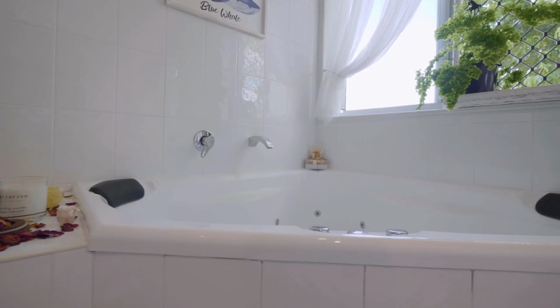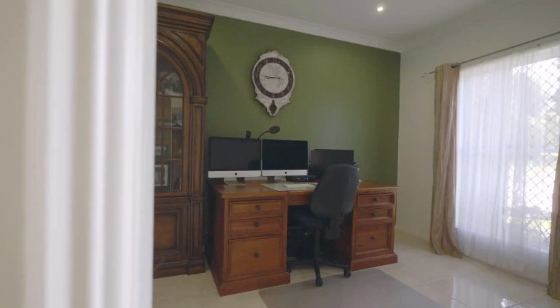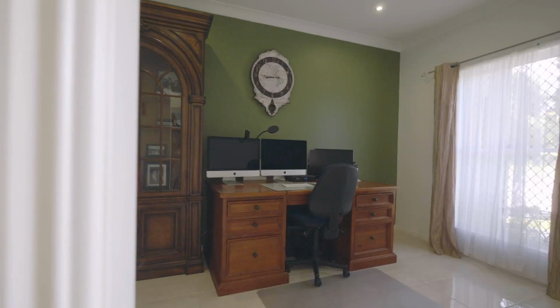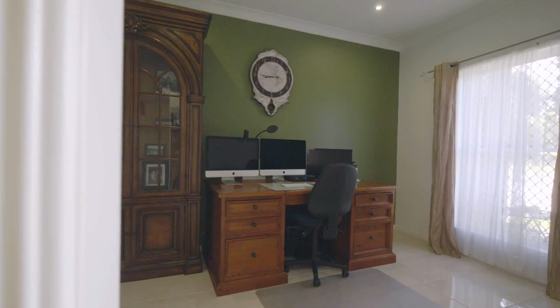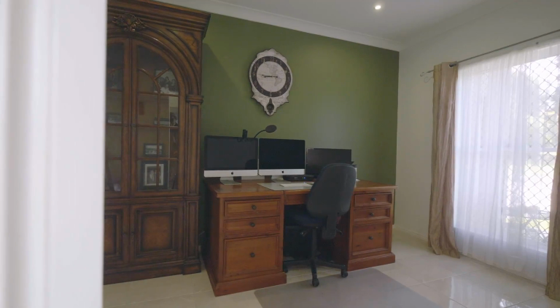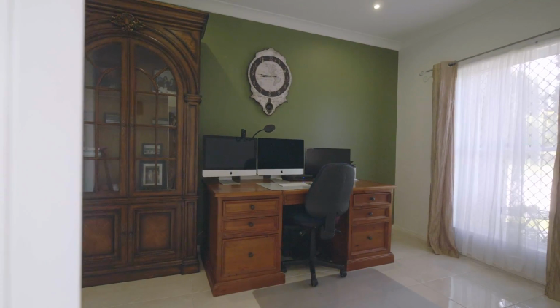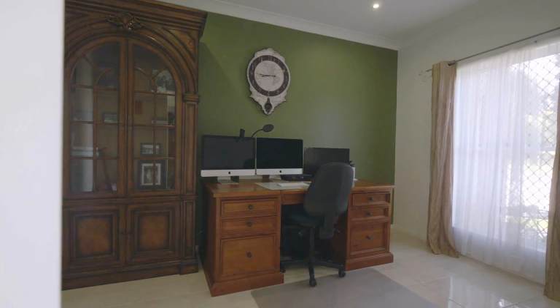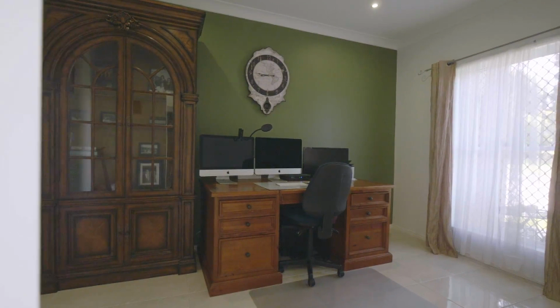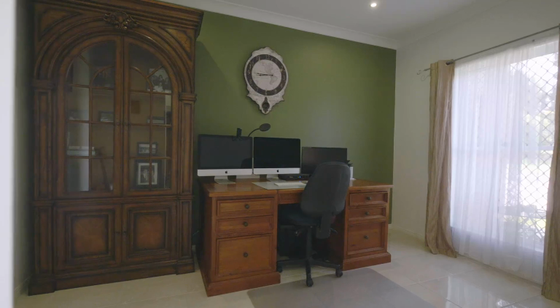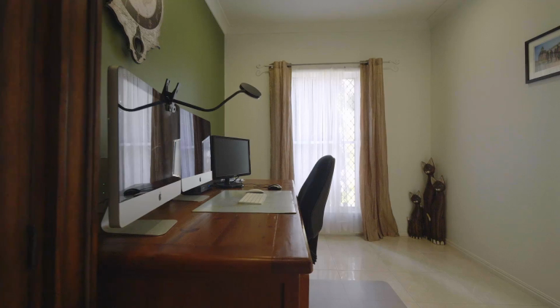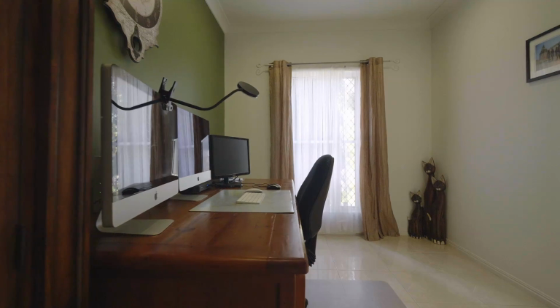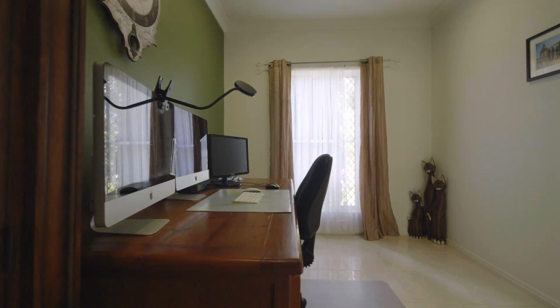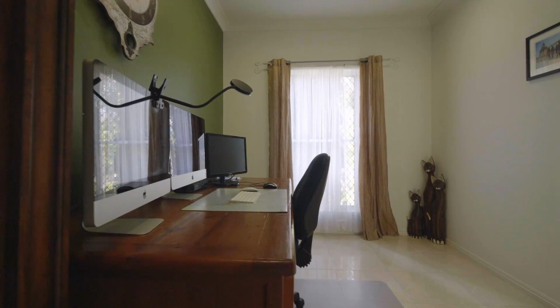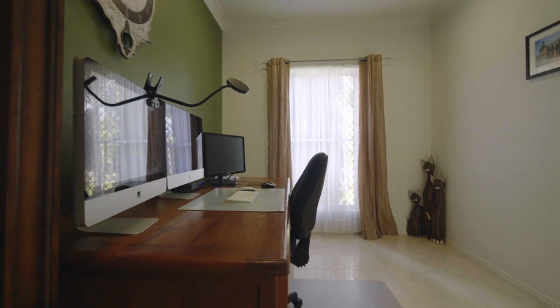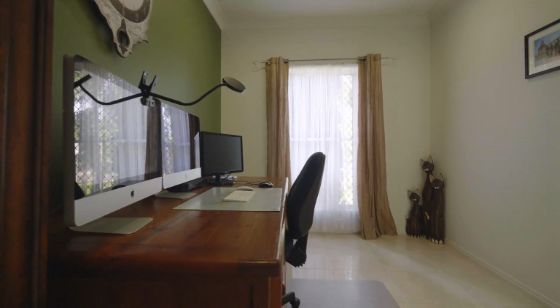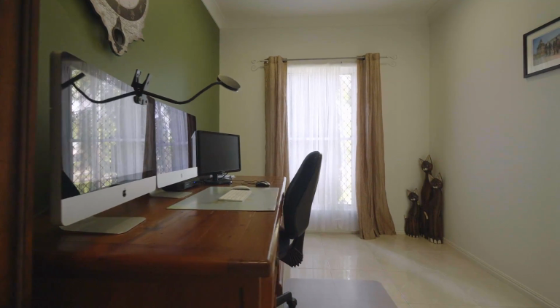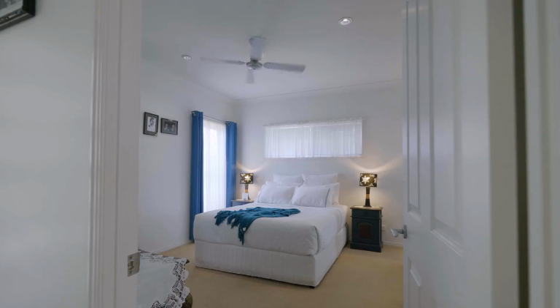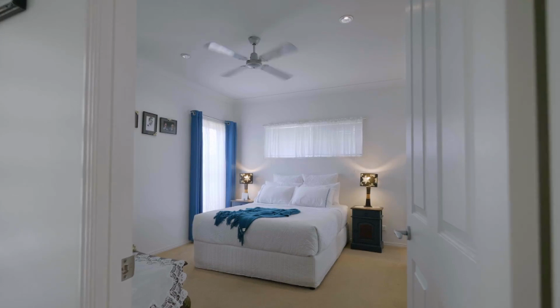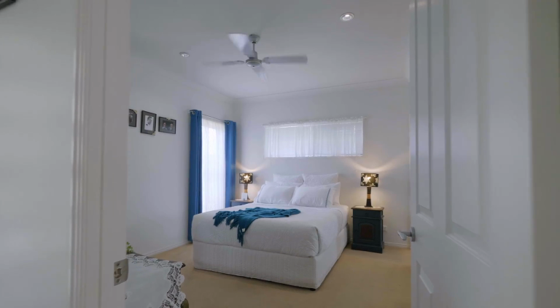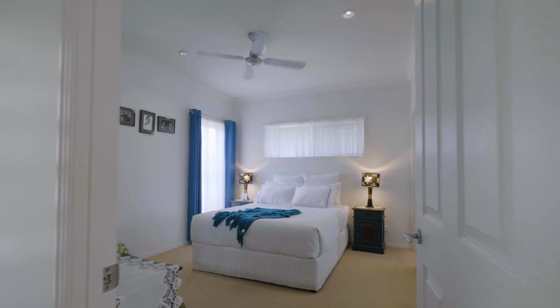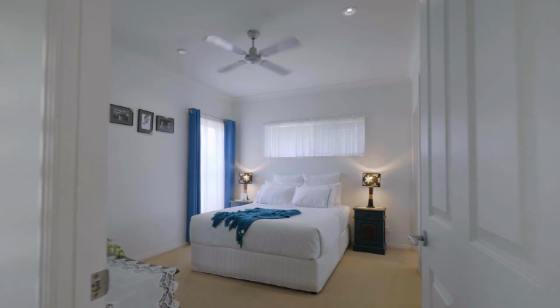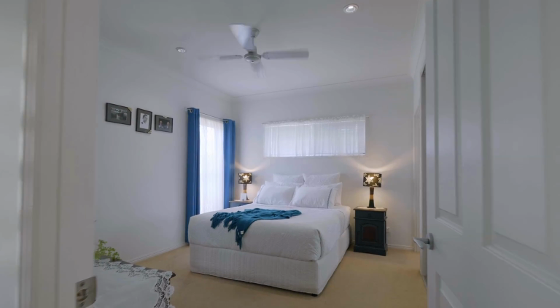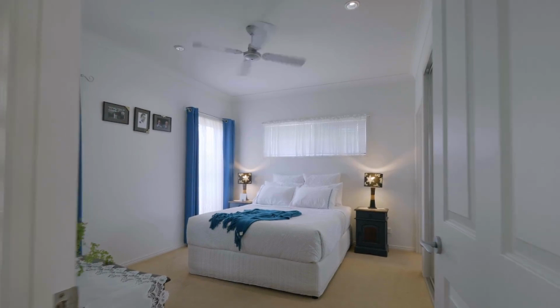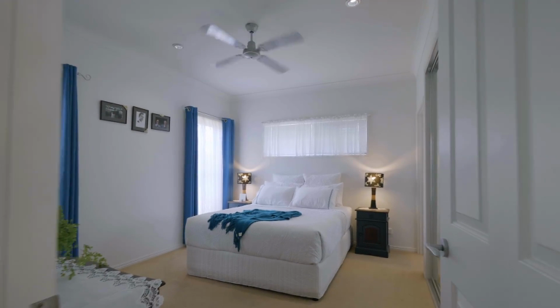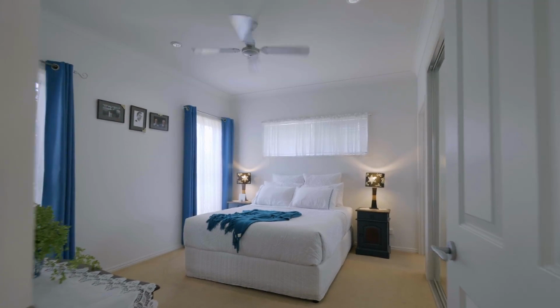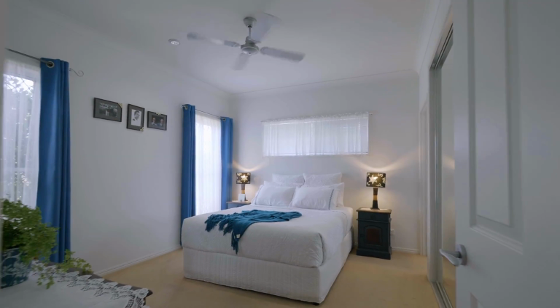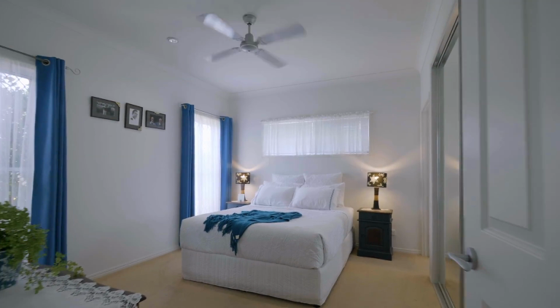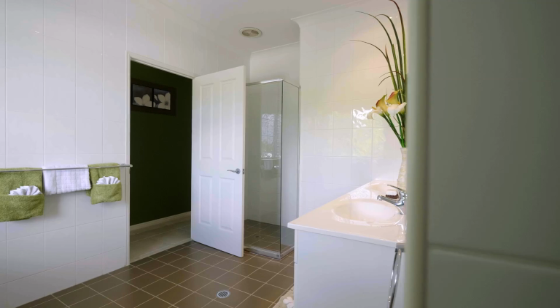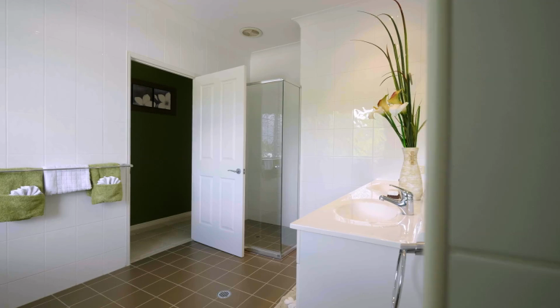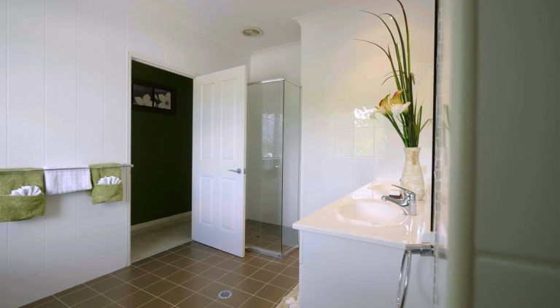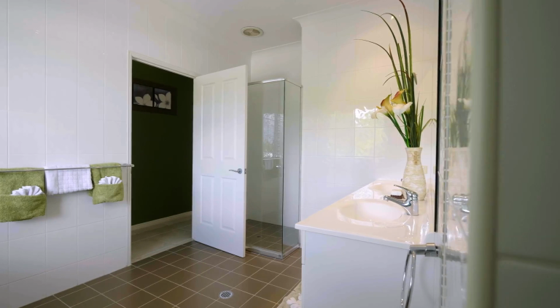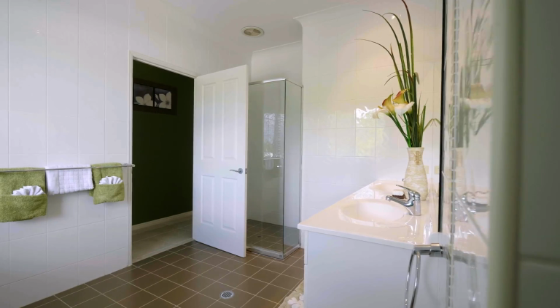Also upstairs, you've got a lovely space for an office. You've also got another bedroom and bathroom, plus a separate toilet.